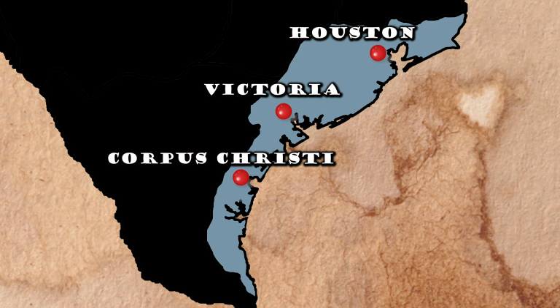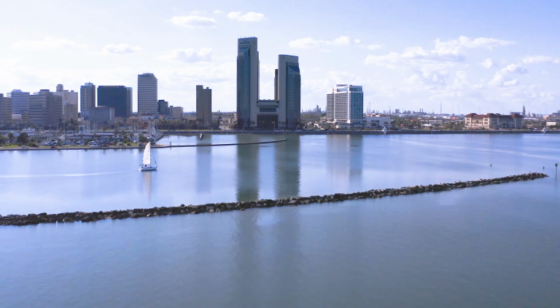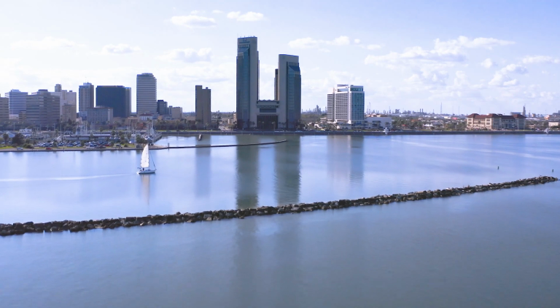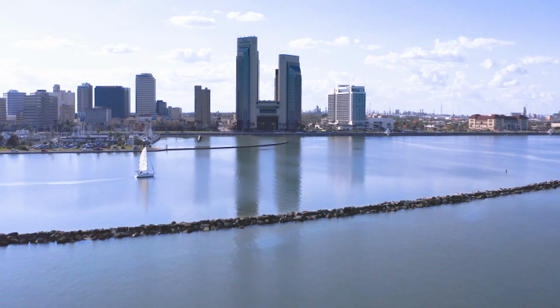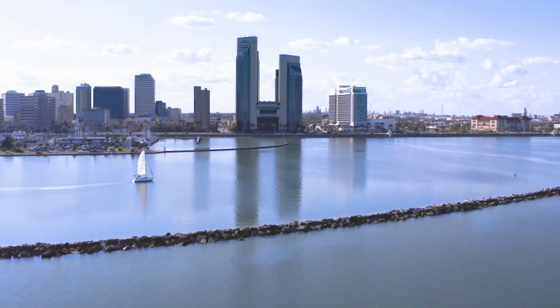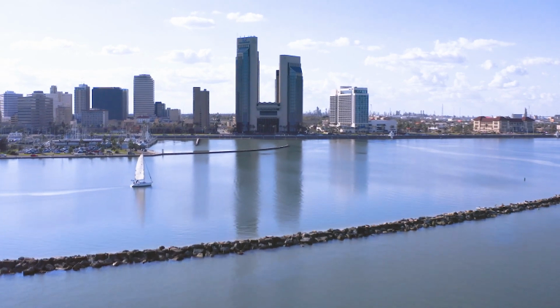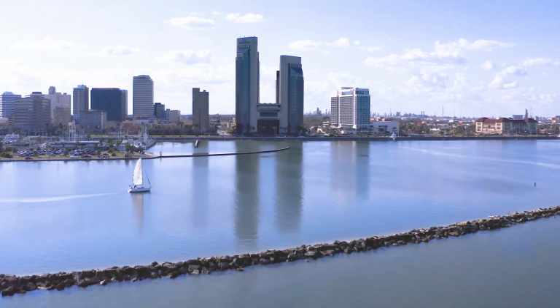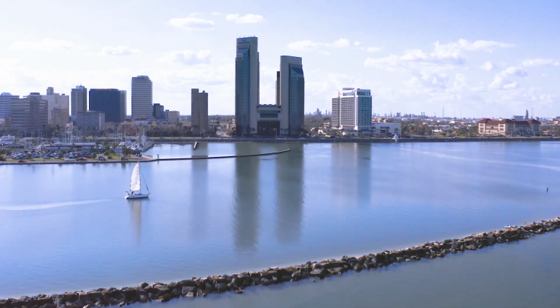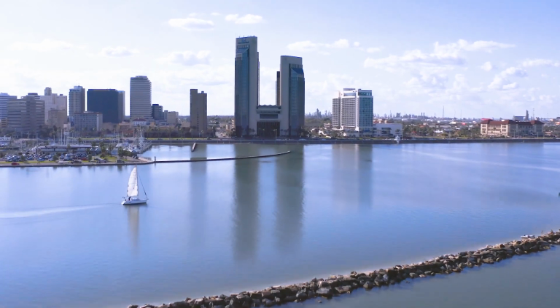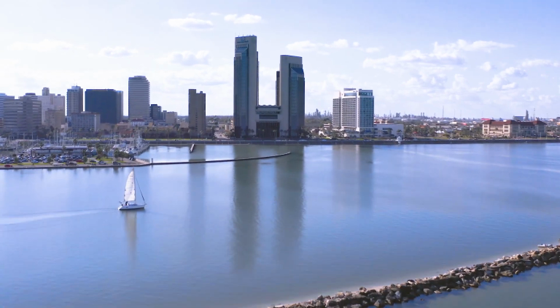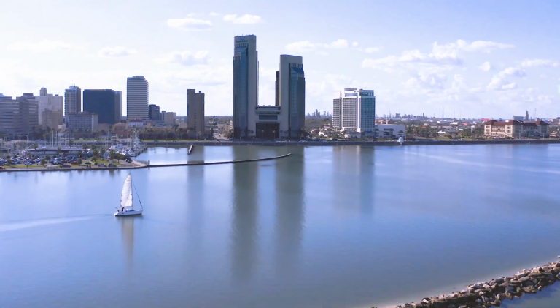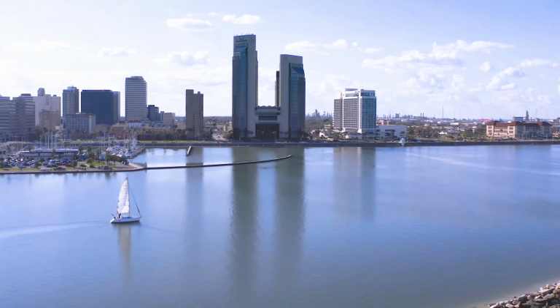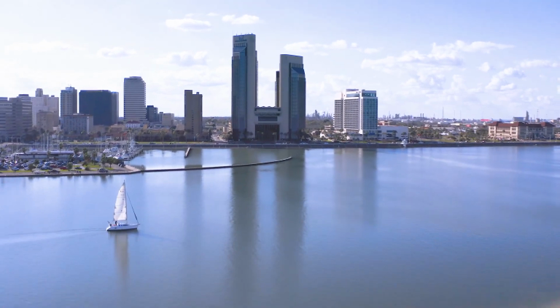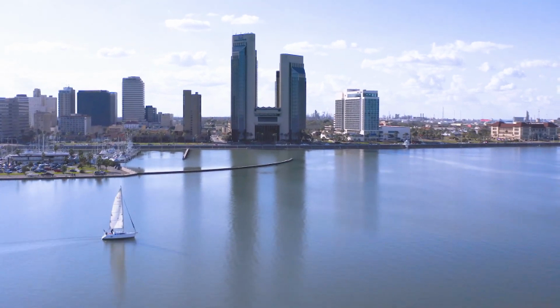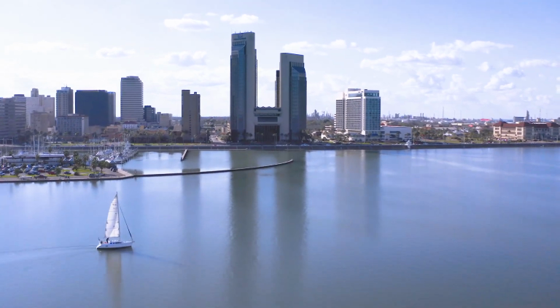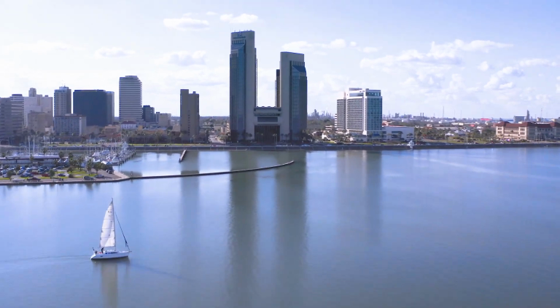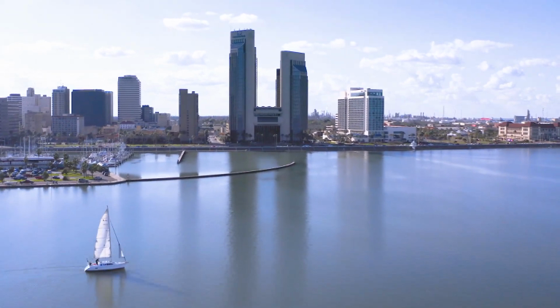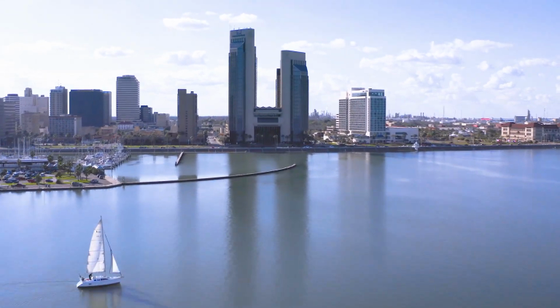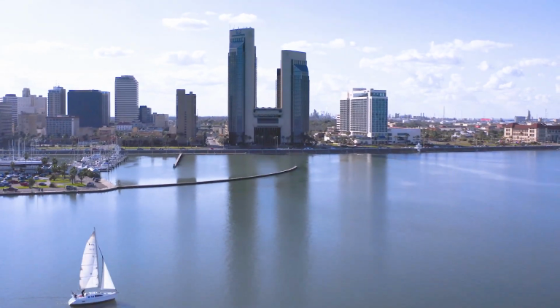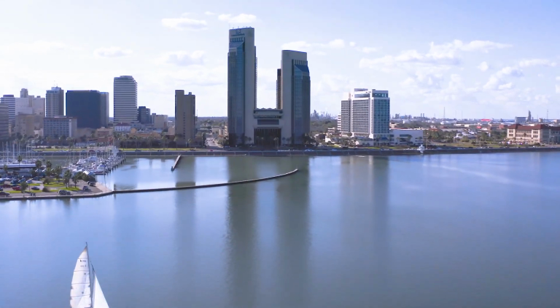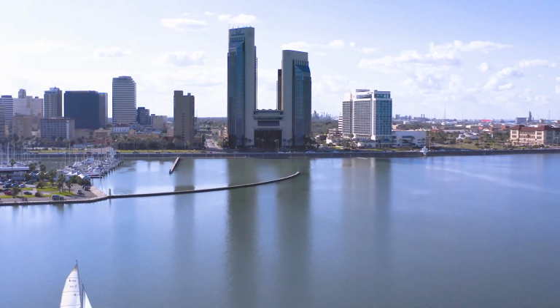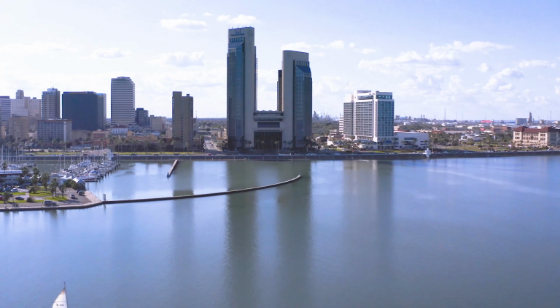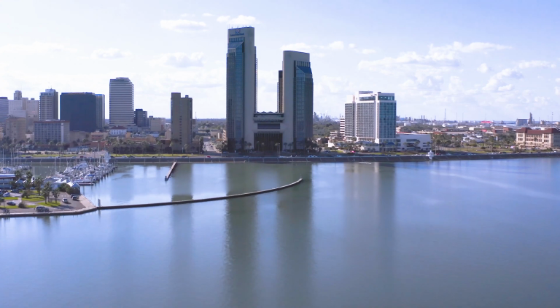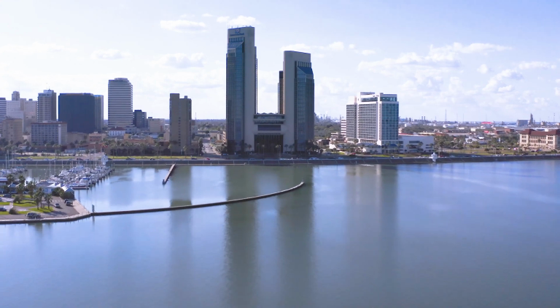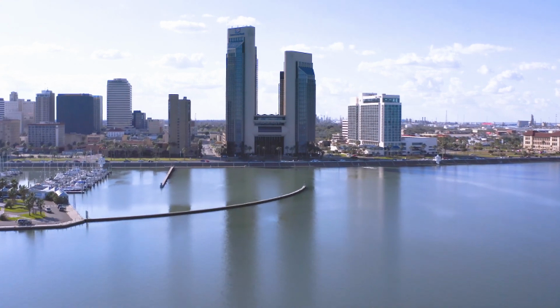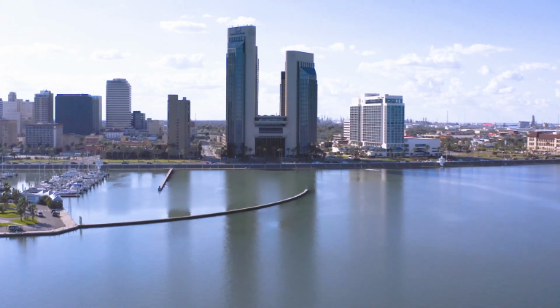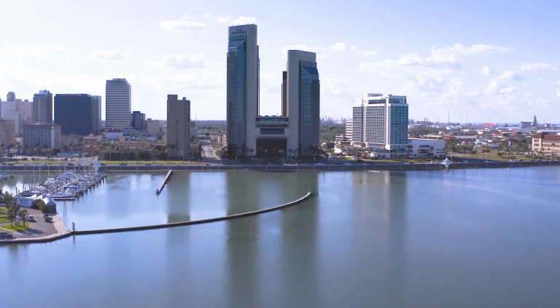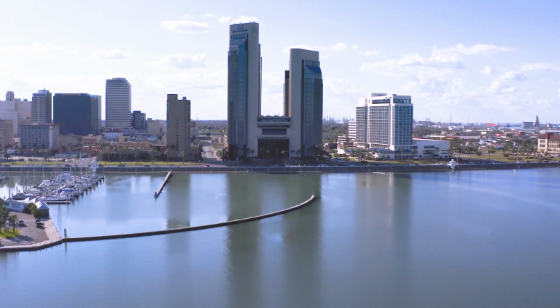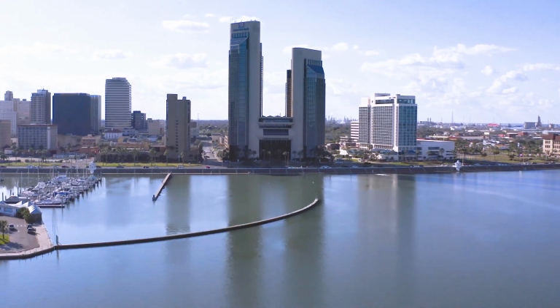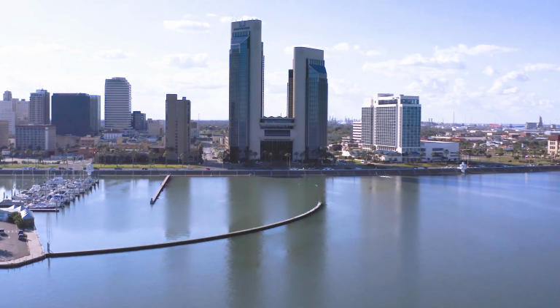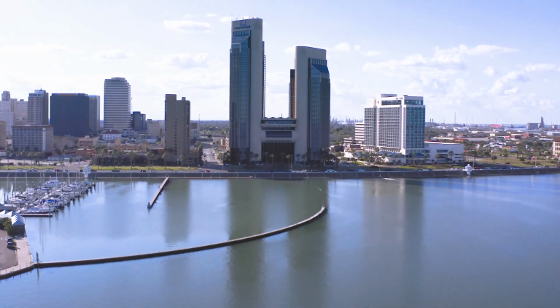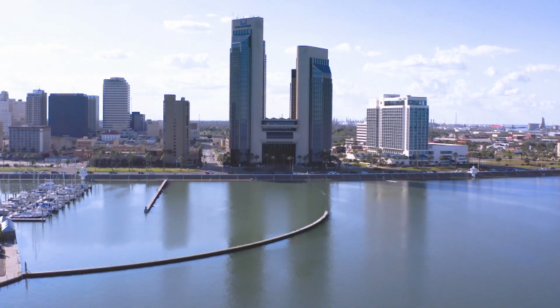The development of Texas owes a lot to this region of prairies, marshes, beaches, and estuaries.